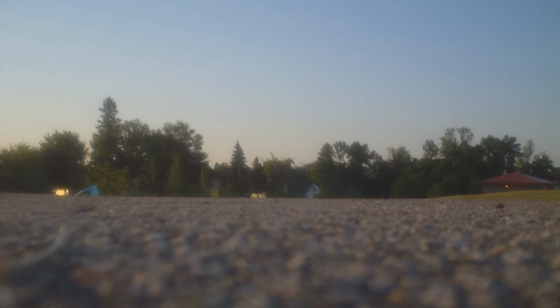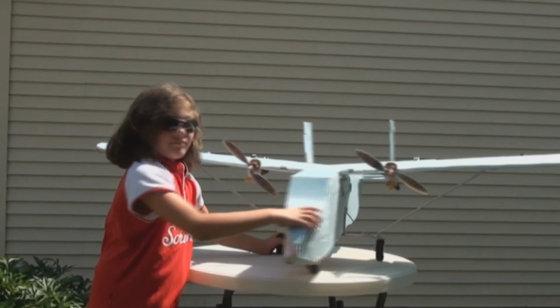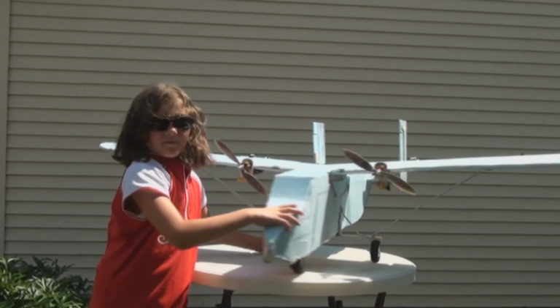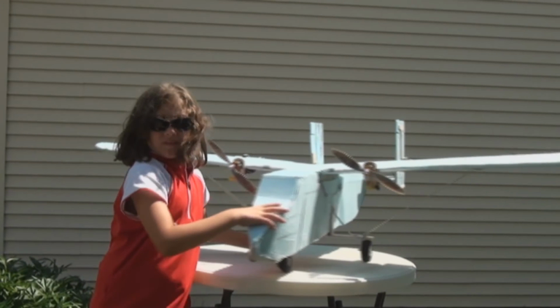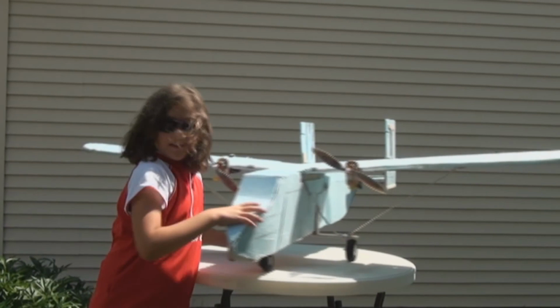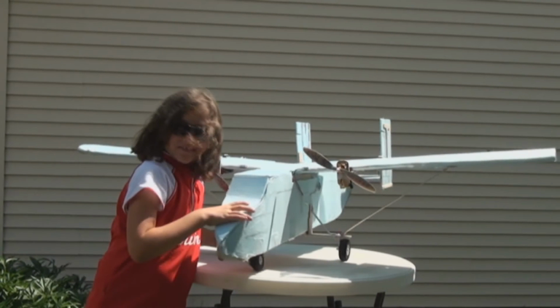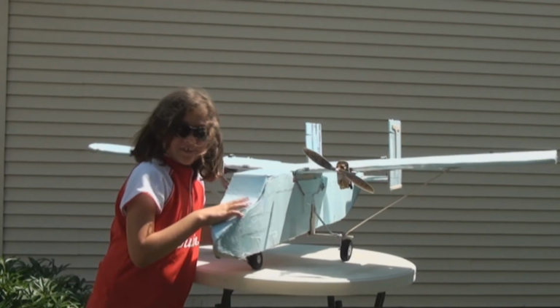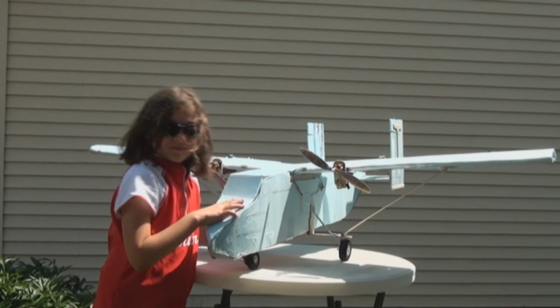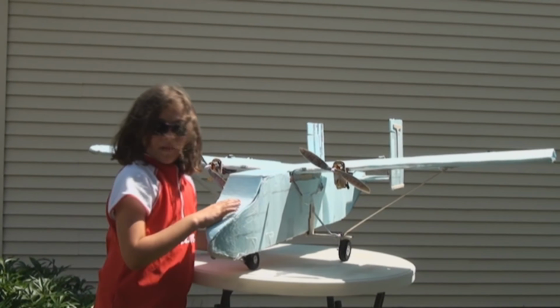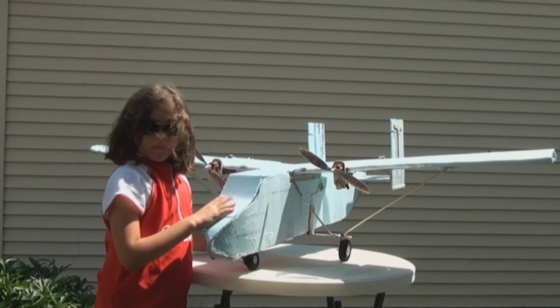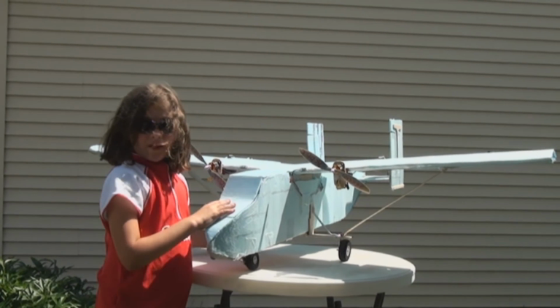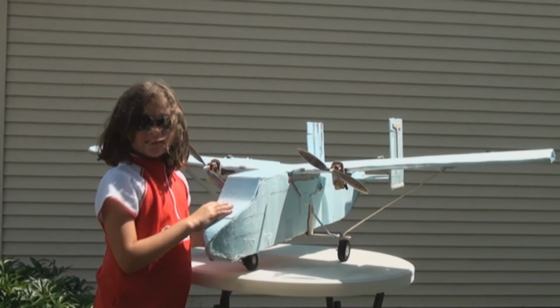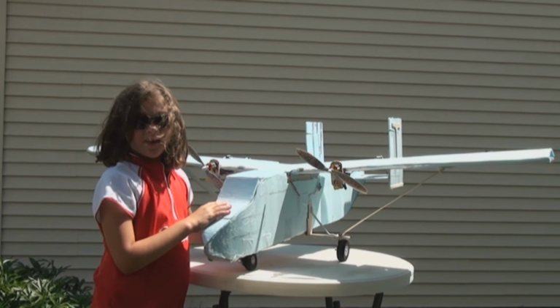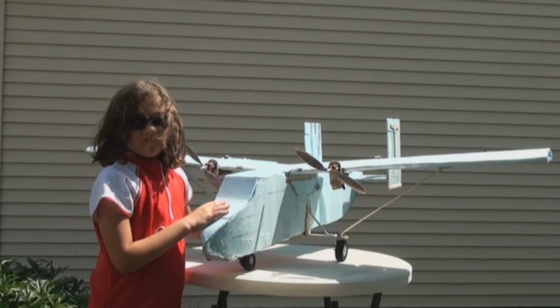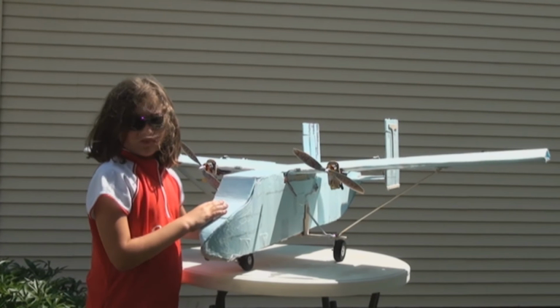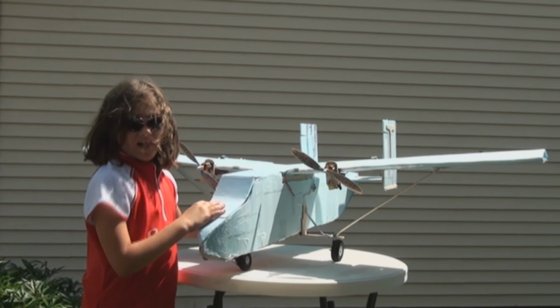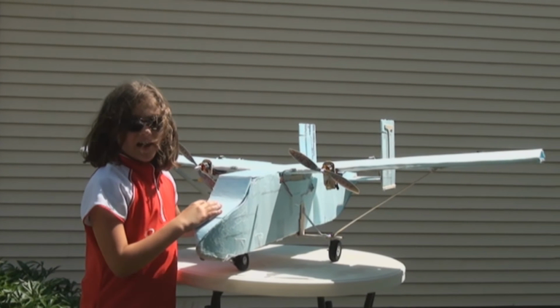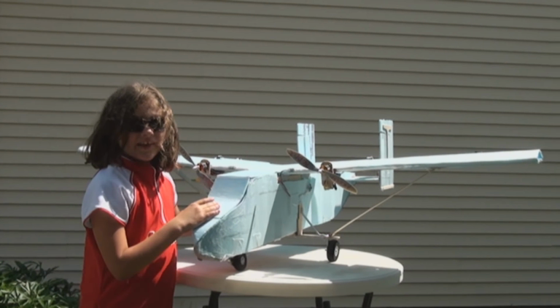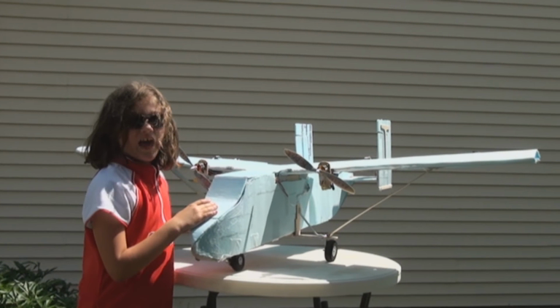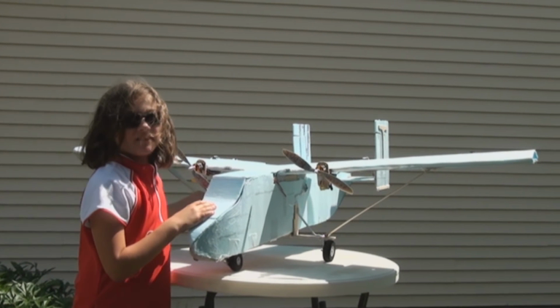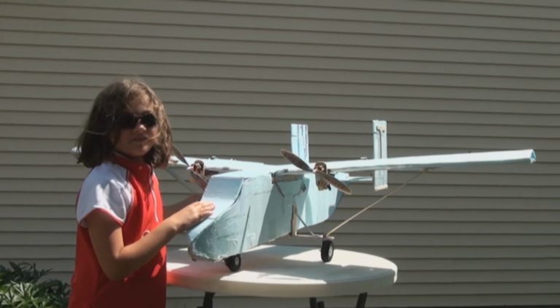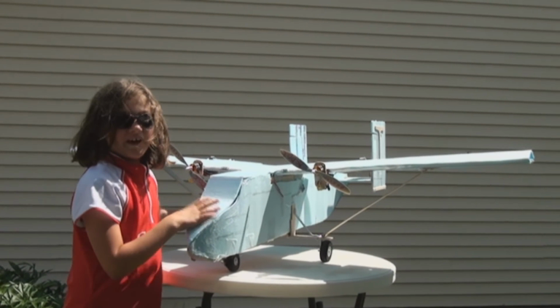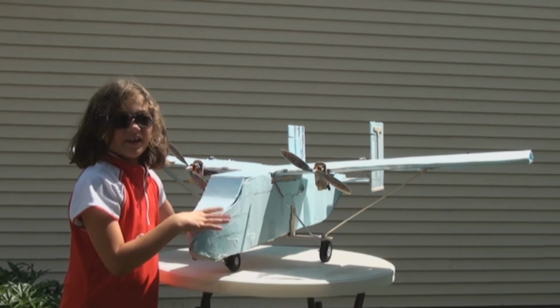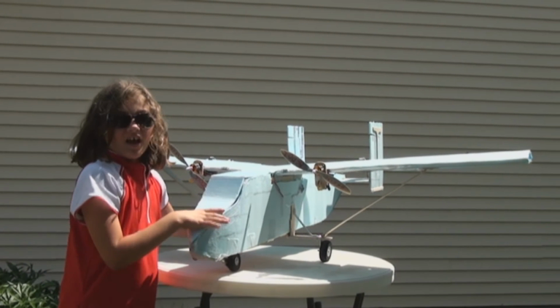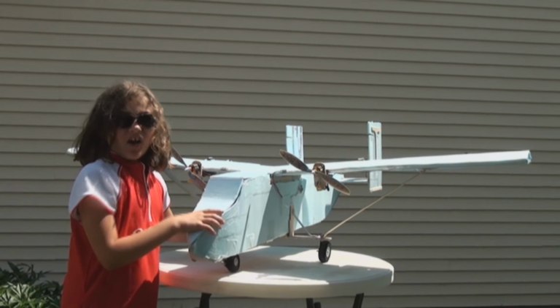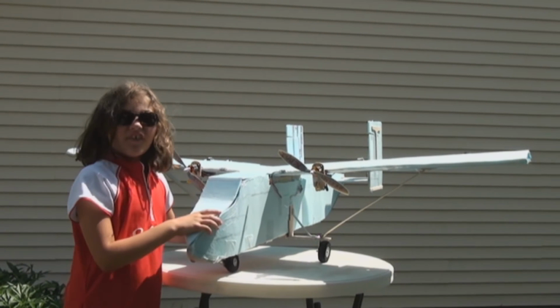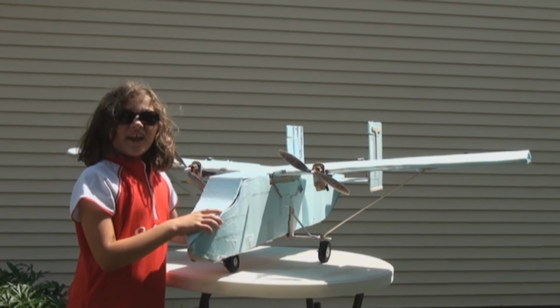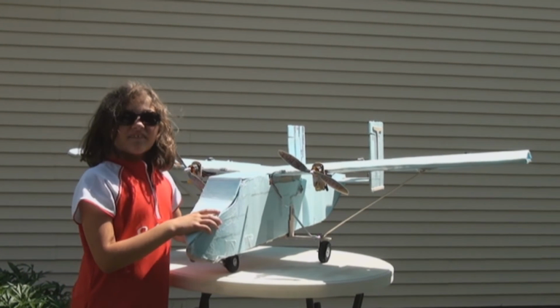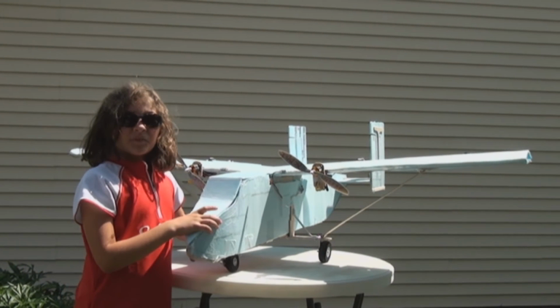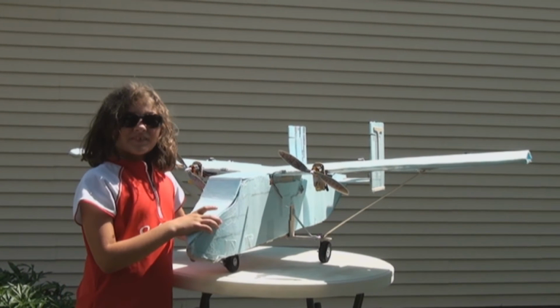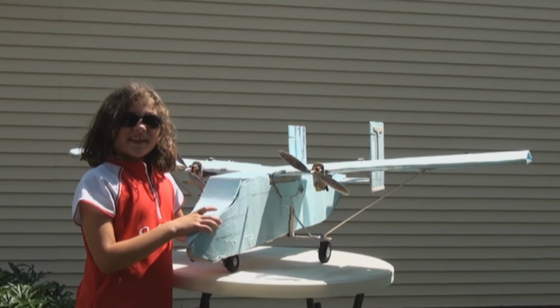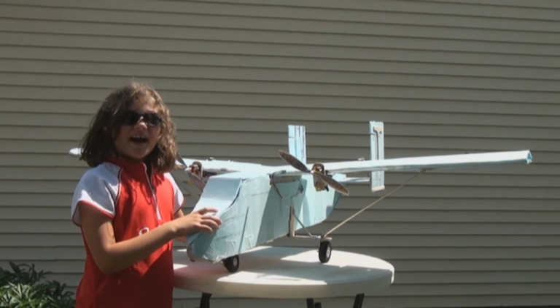We want you to experiment, fly, and have fun. Go fly and have fun!